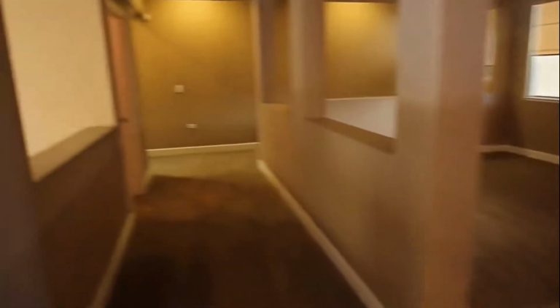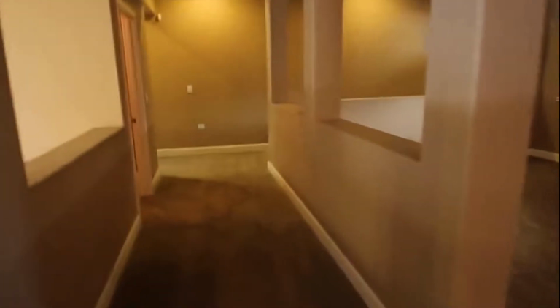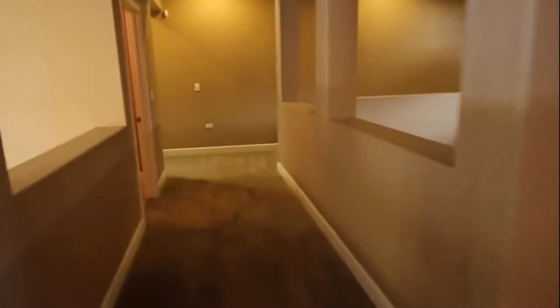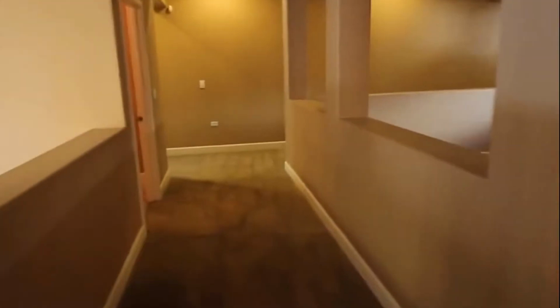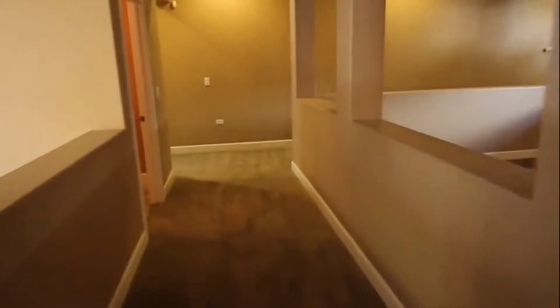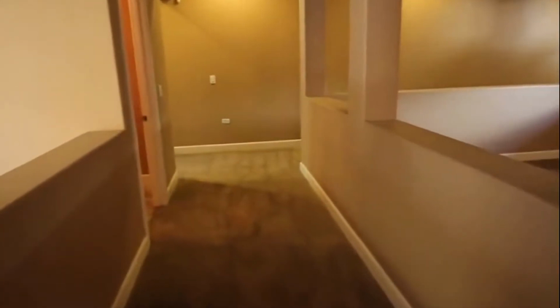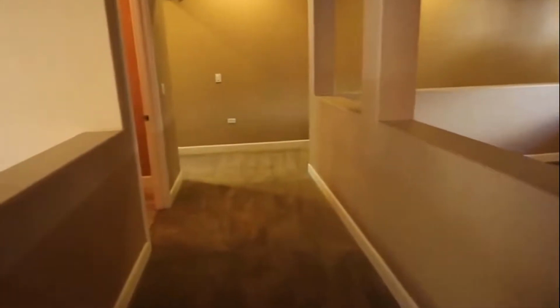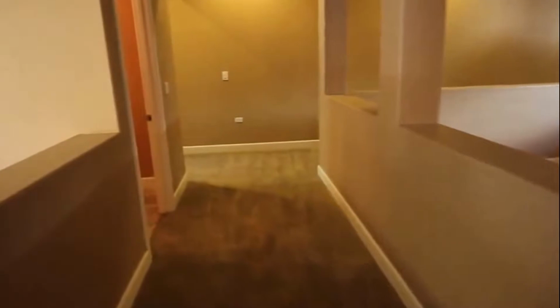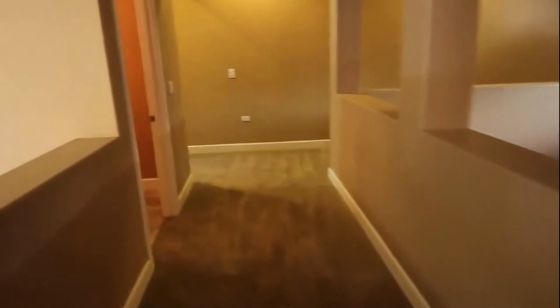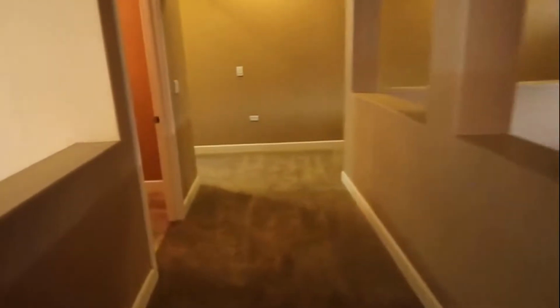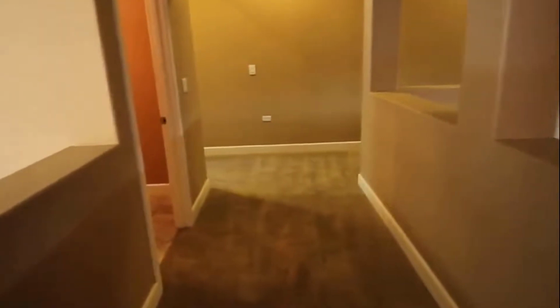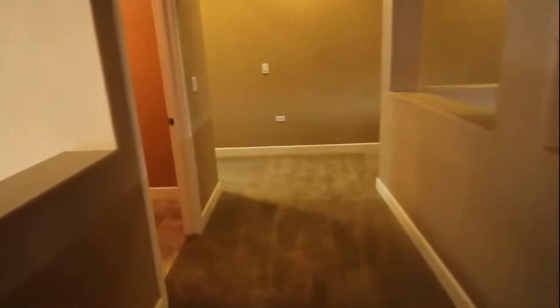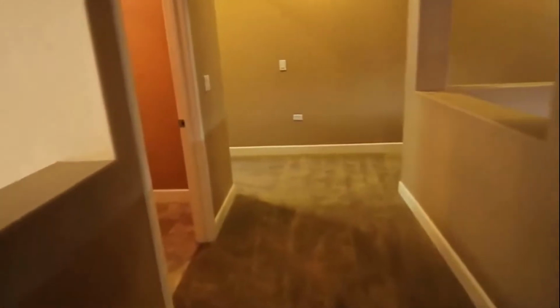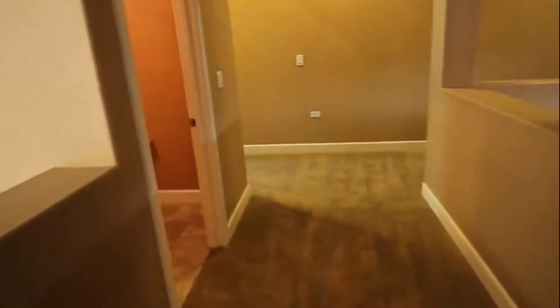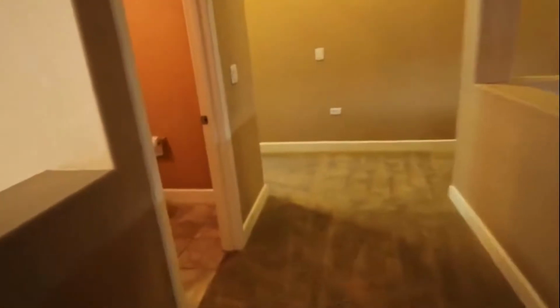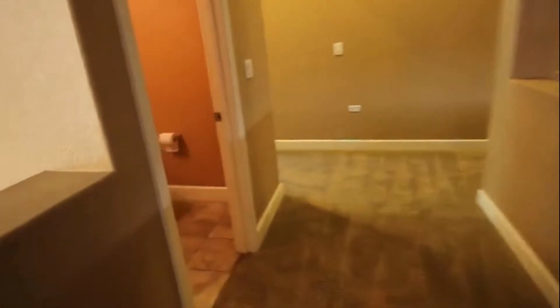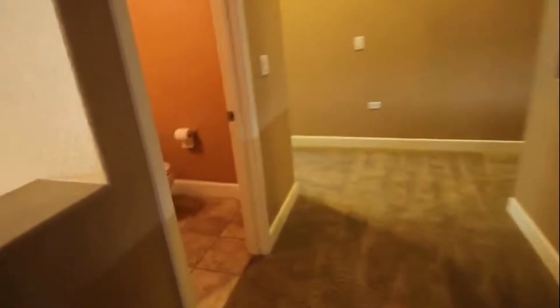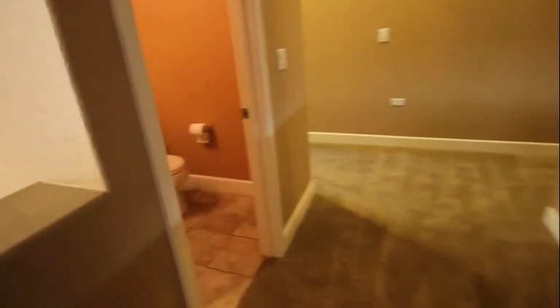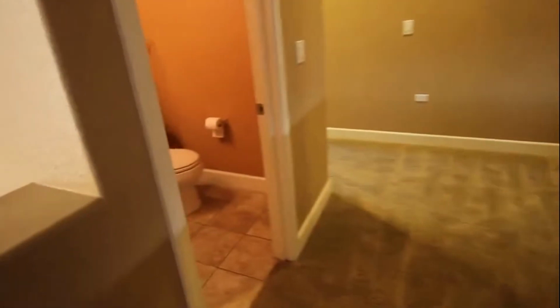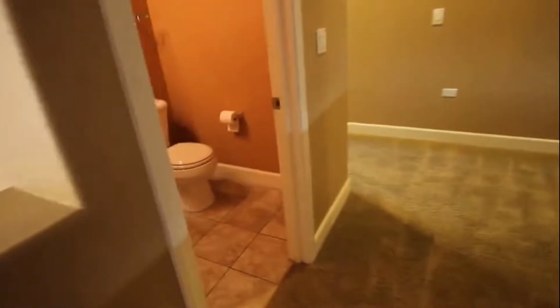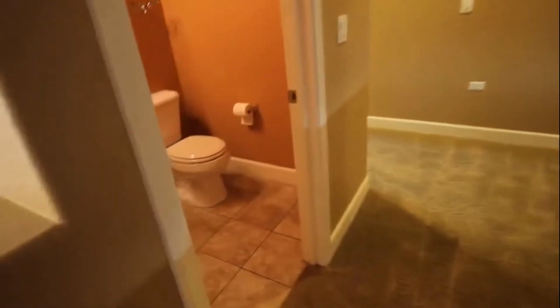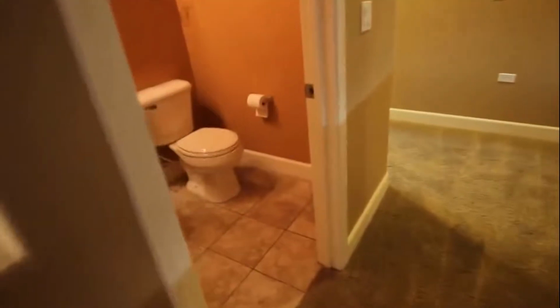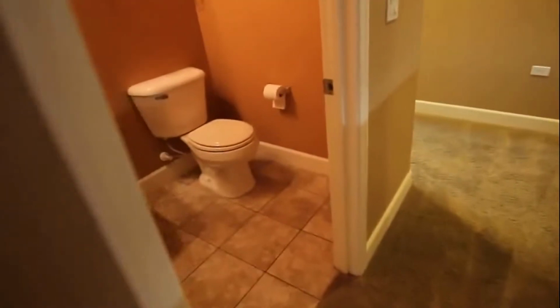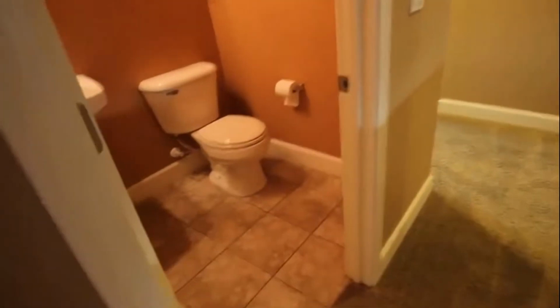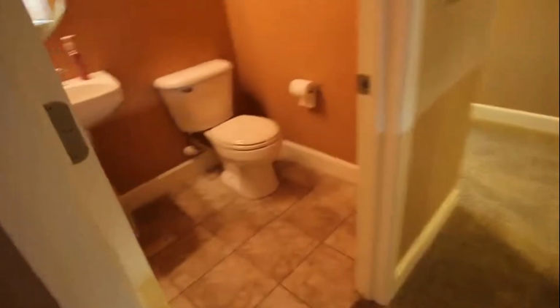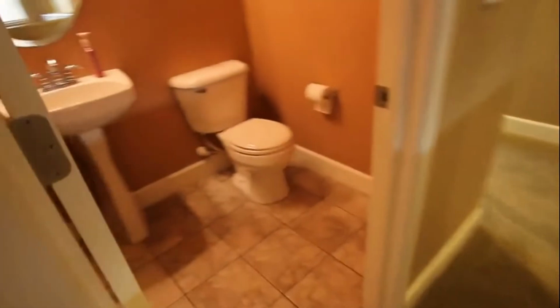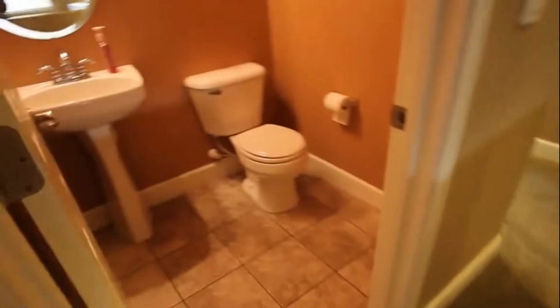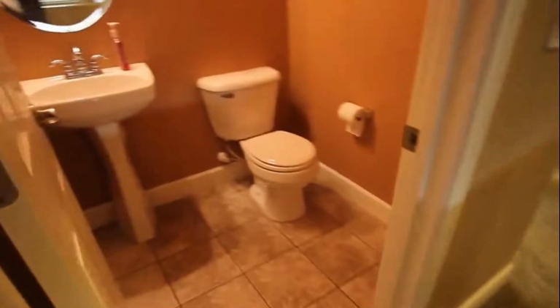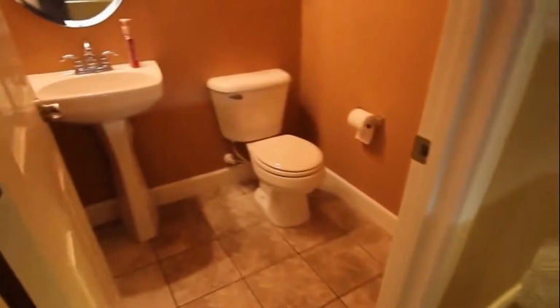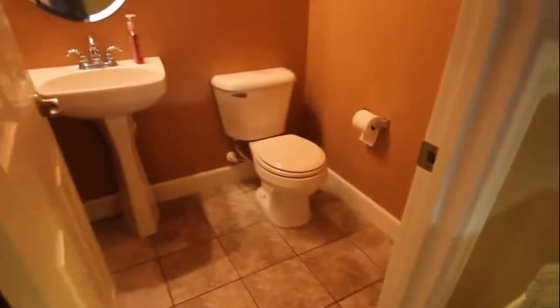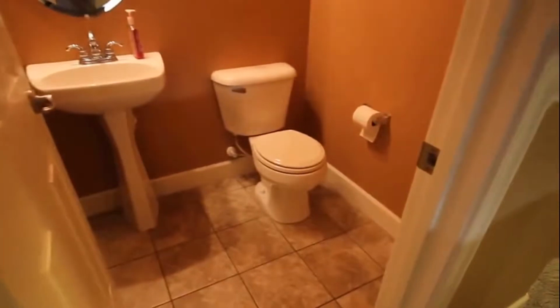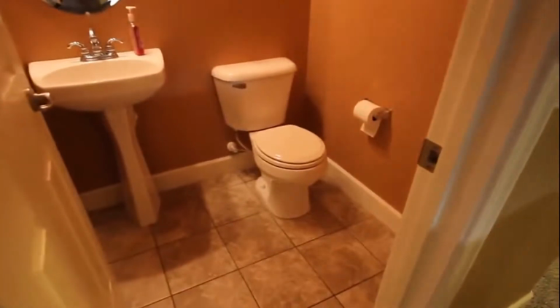Going to take a look in here next. This is the half bath — just a toilet and a sink area.